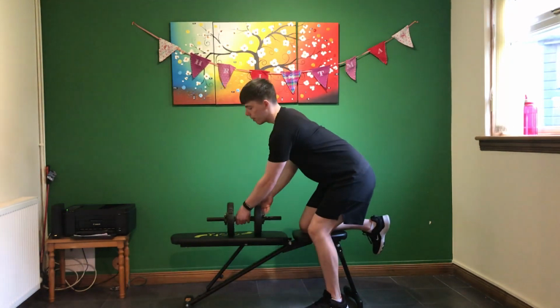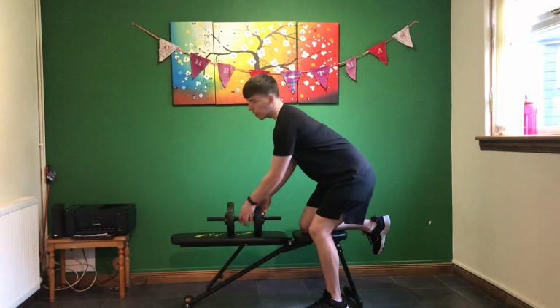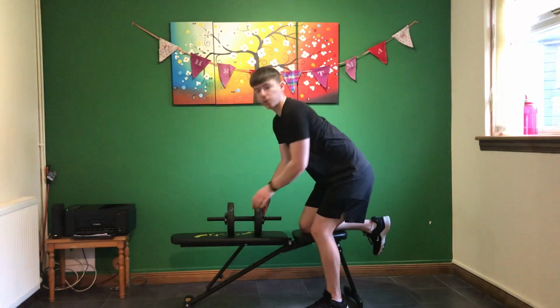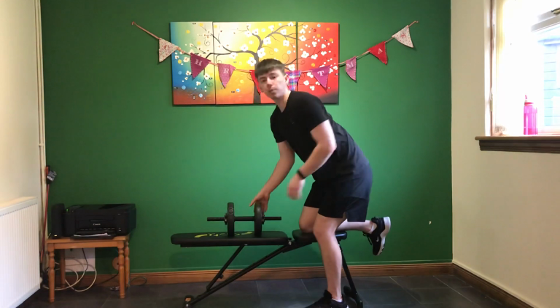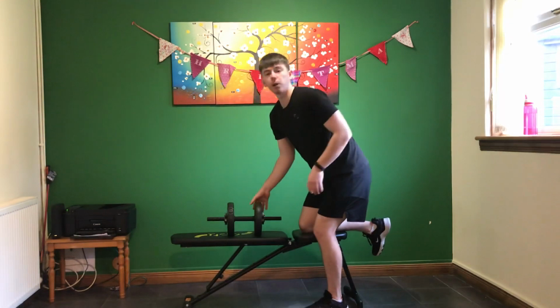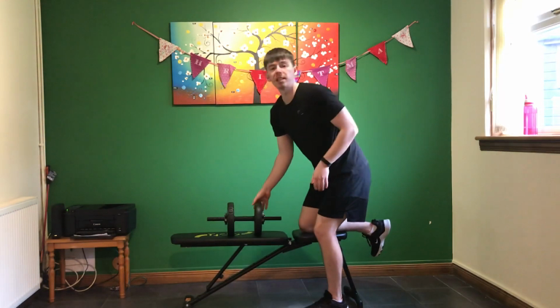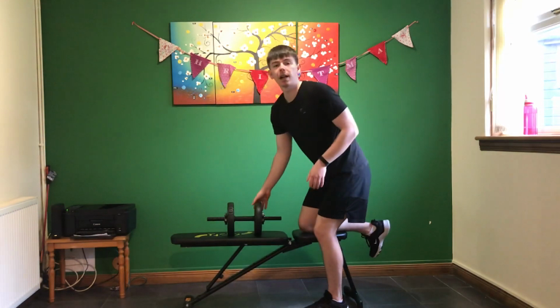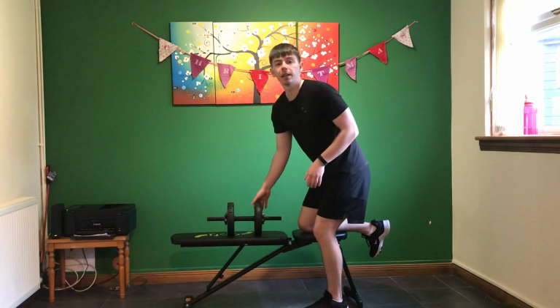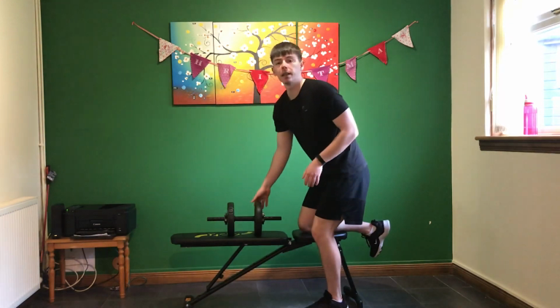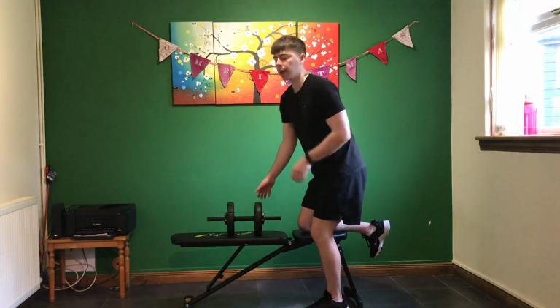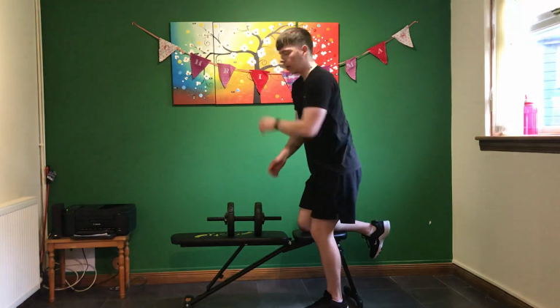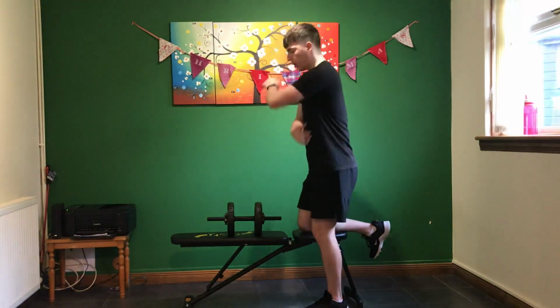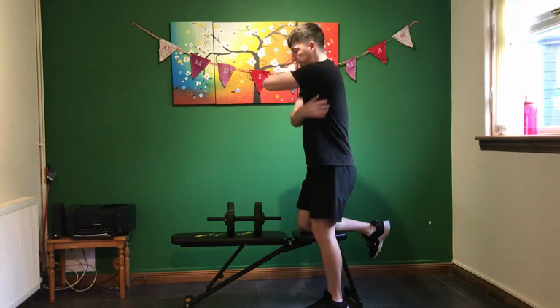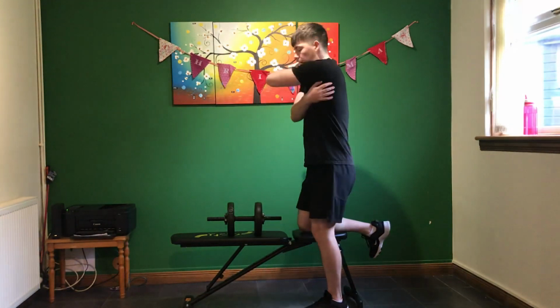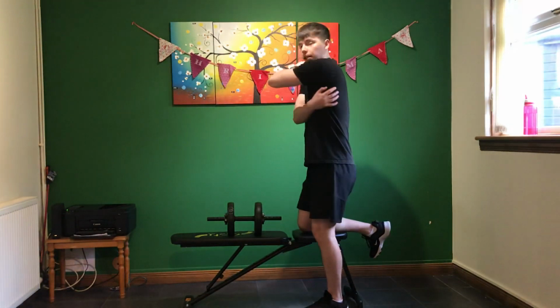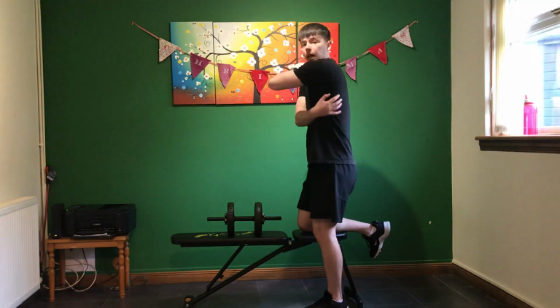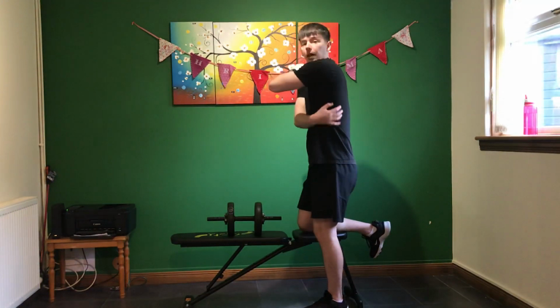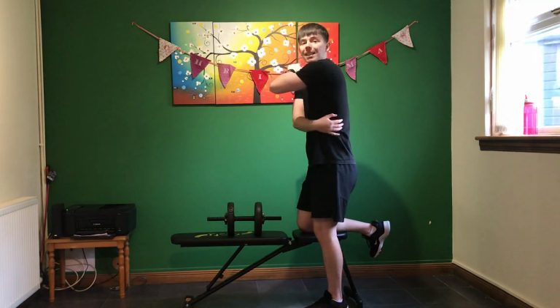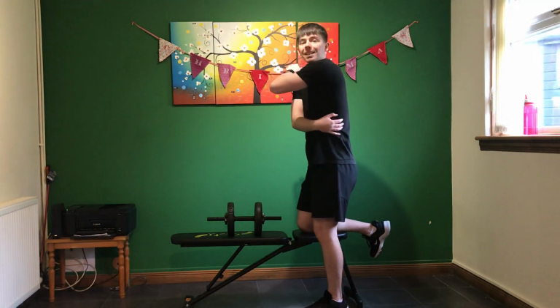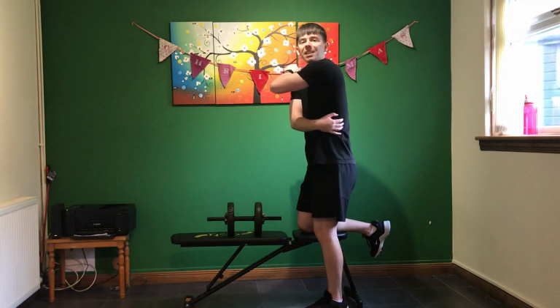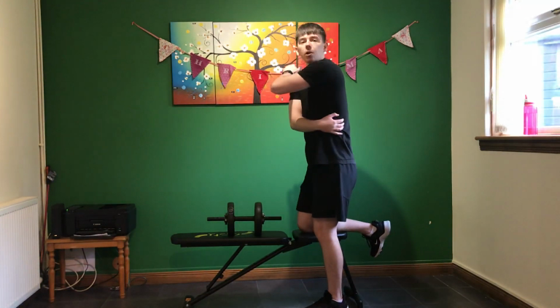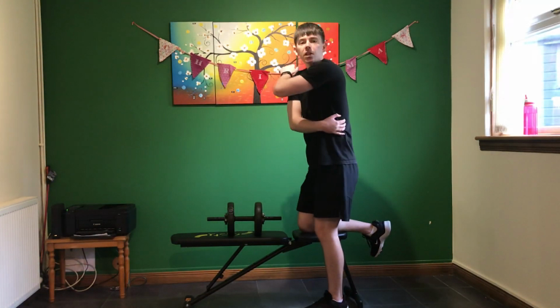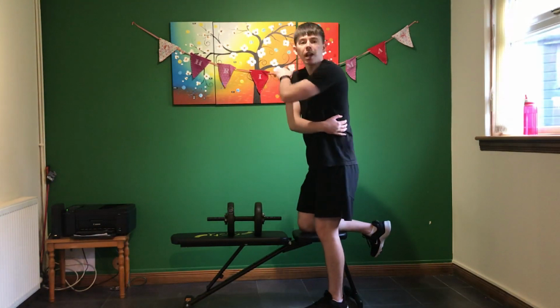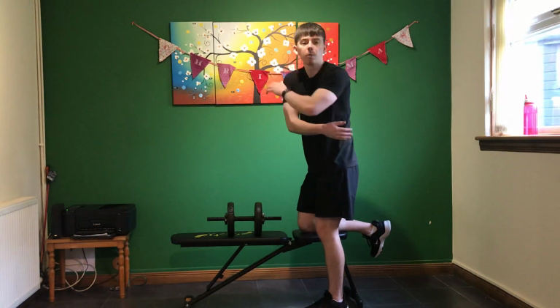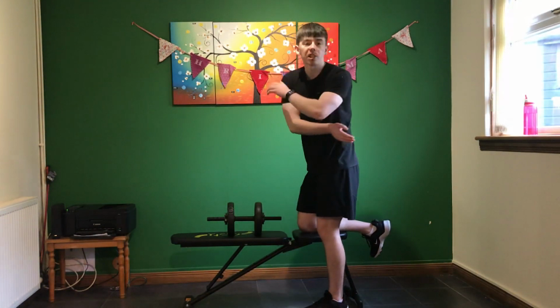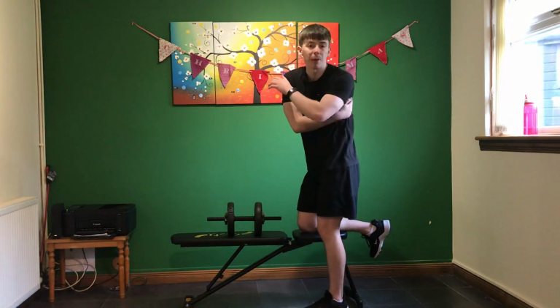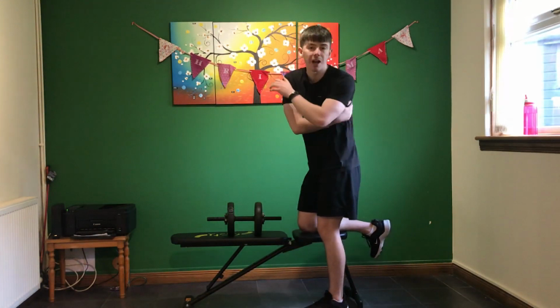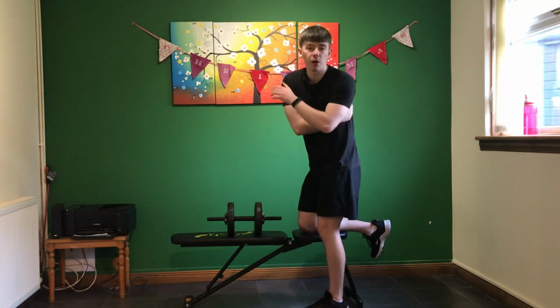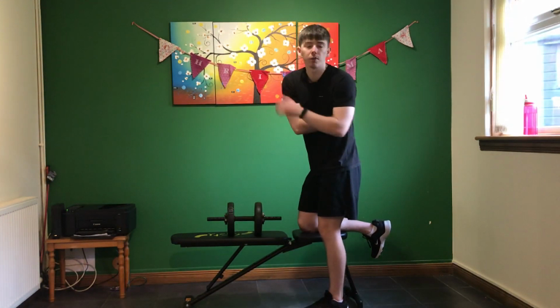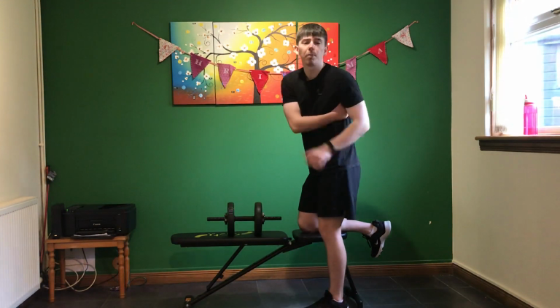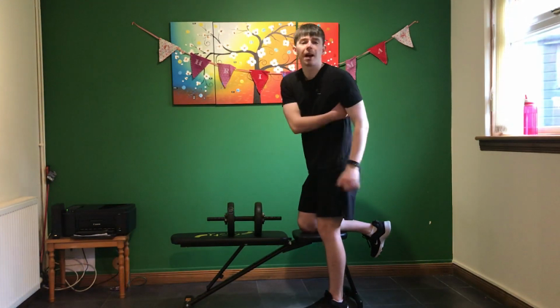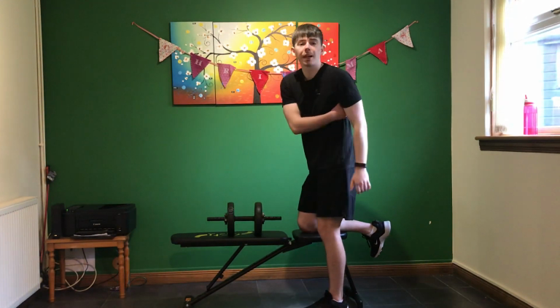The muscle group you're going to be targeting there will be your latissimus dorsi, which is part of your back.